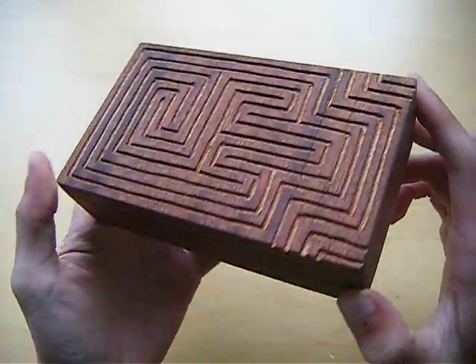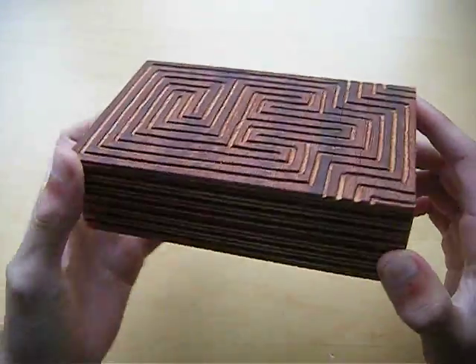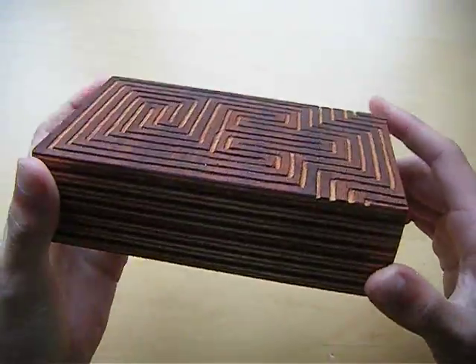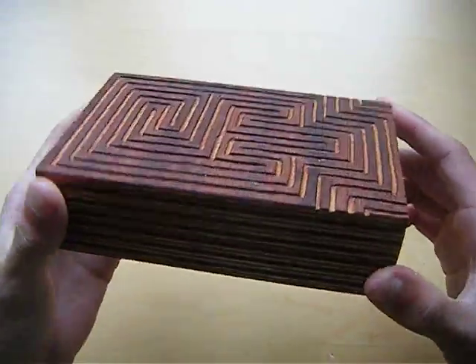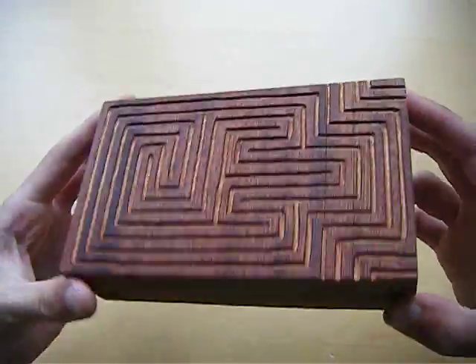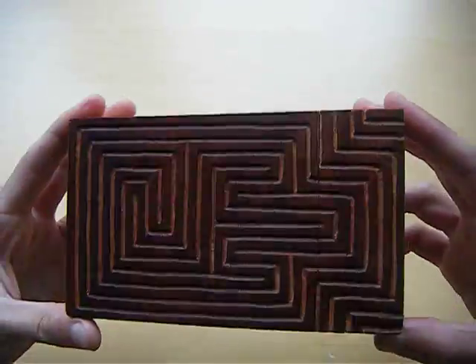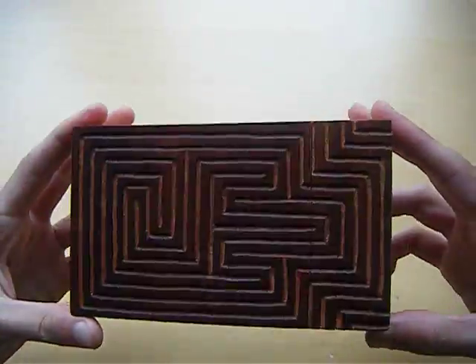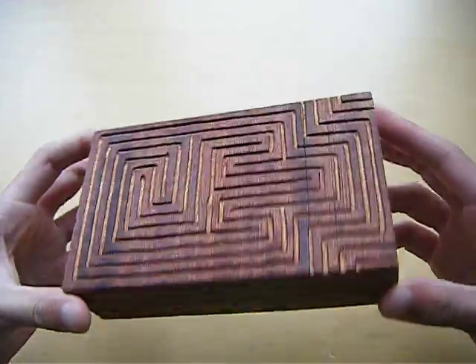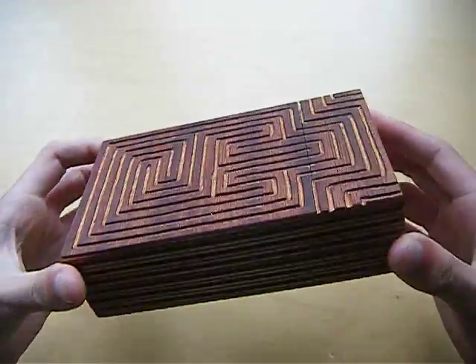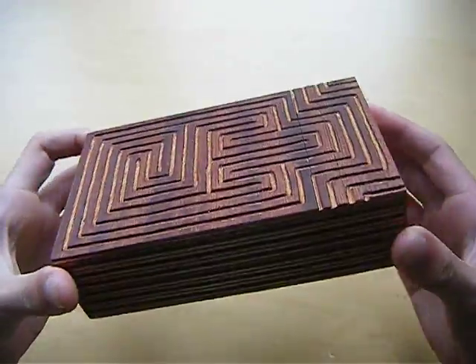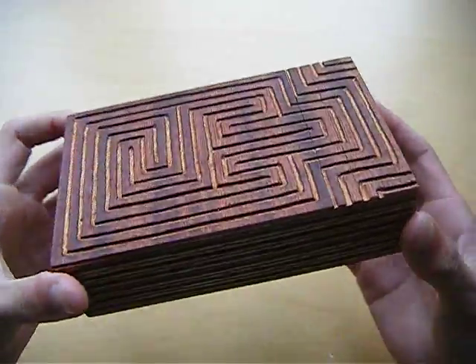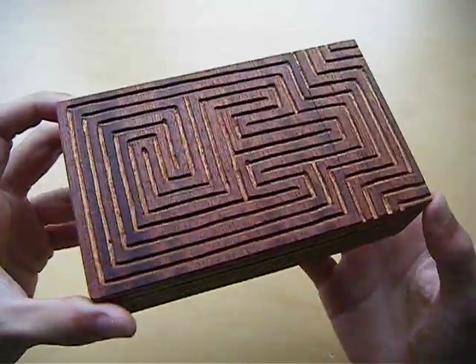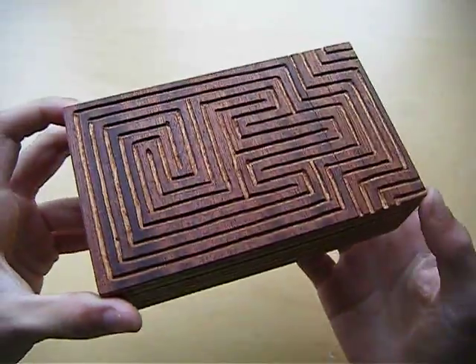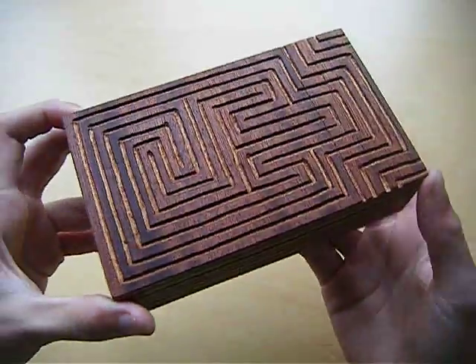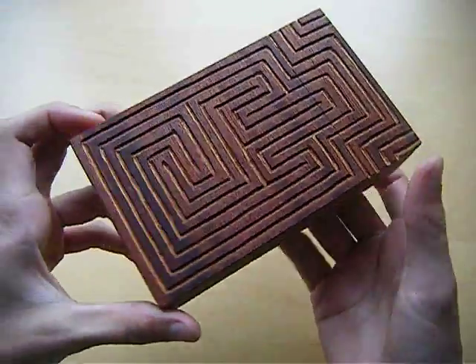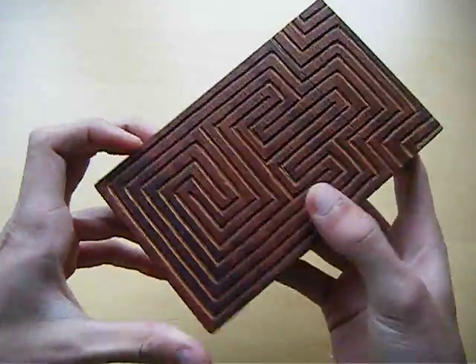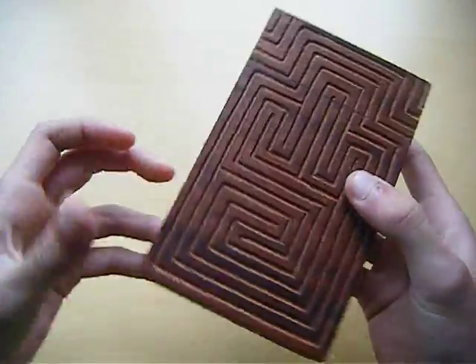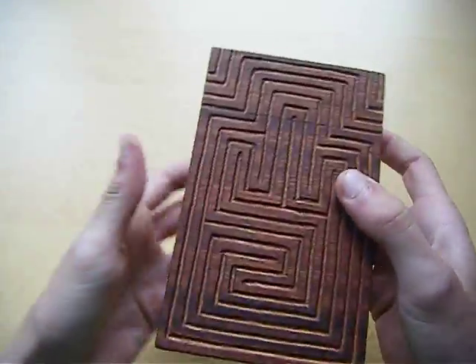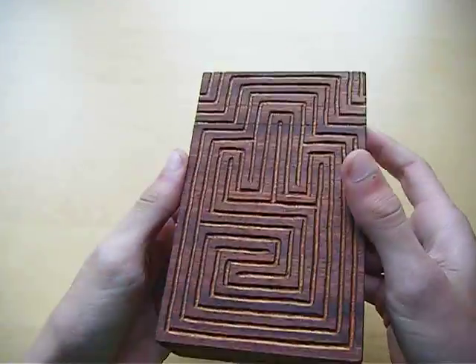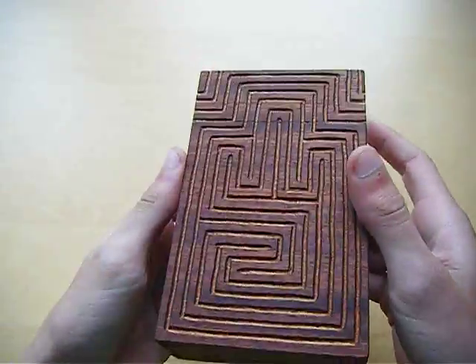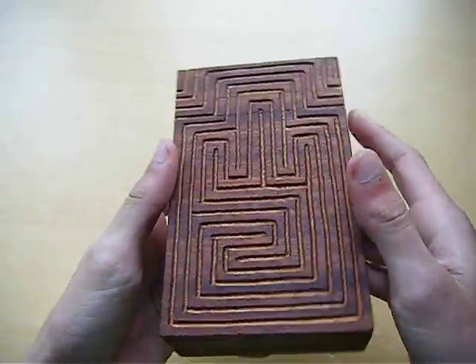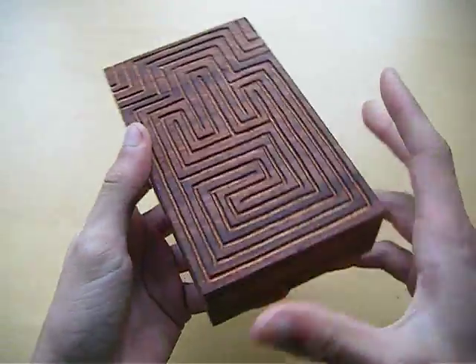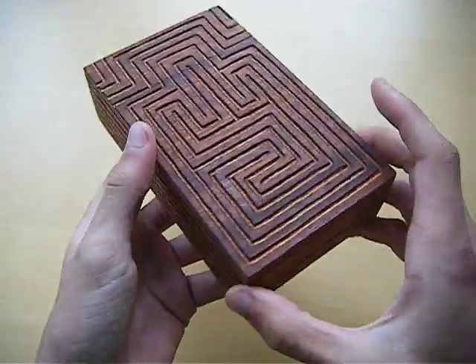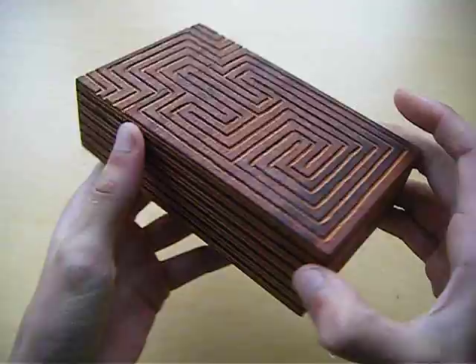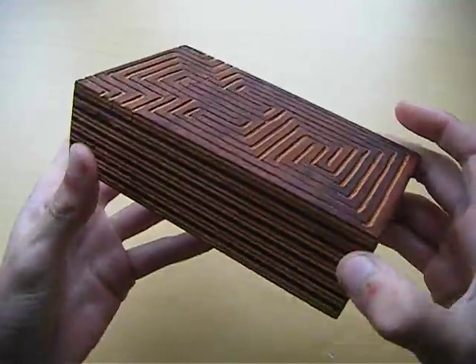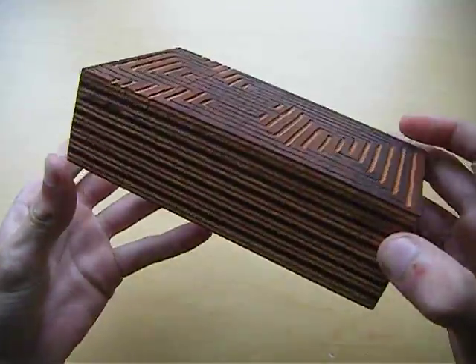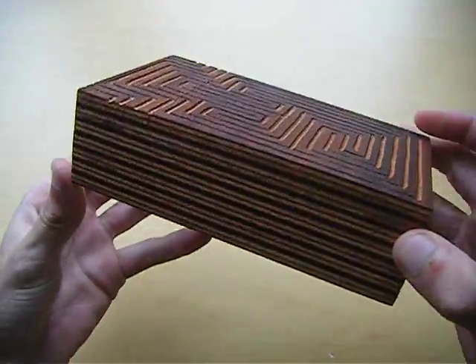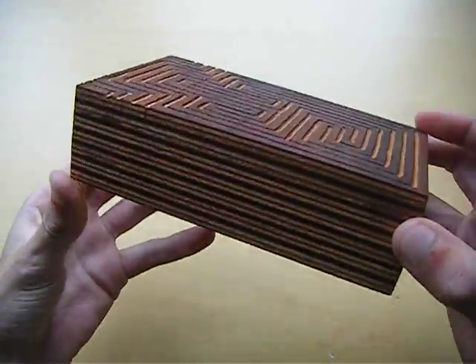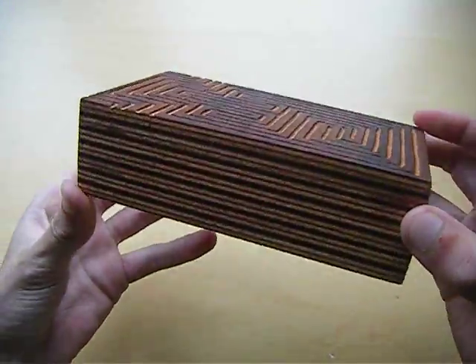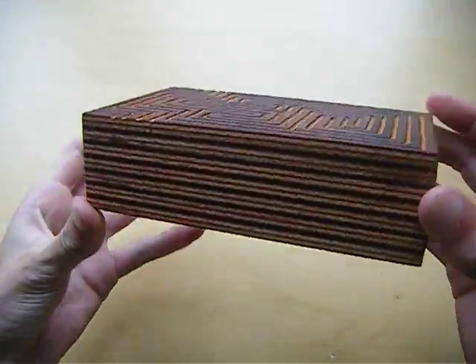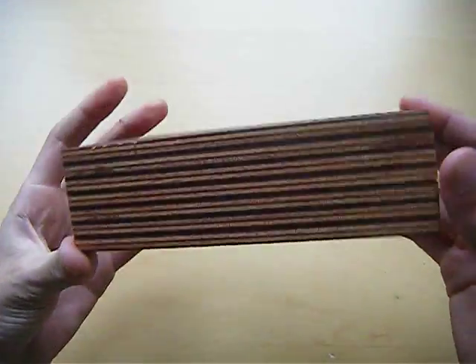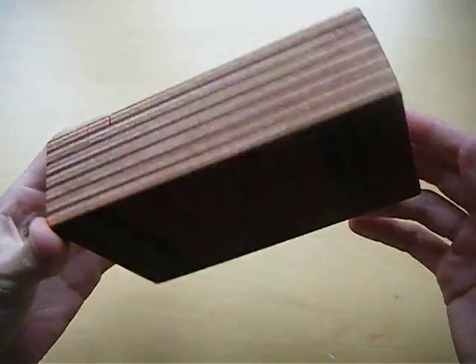Hello there and welcome to my Maze Puzzle Box. Today I'm going to show you this box.